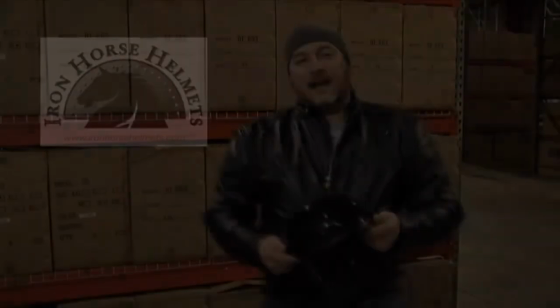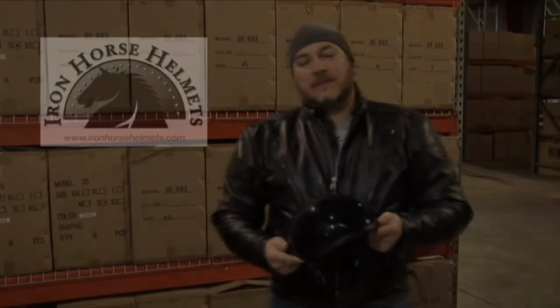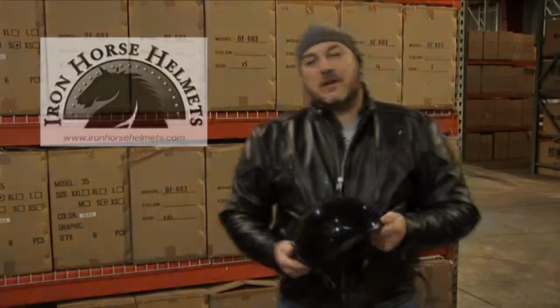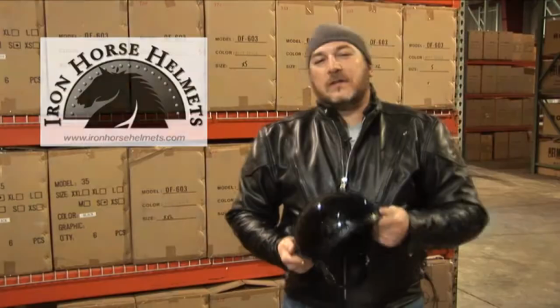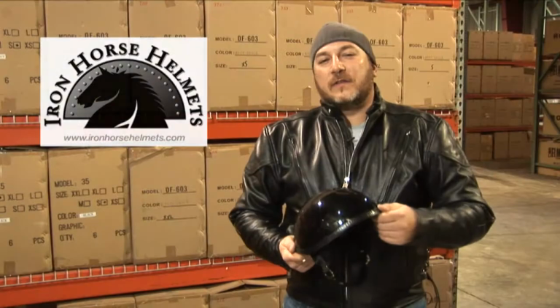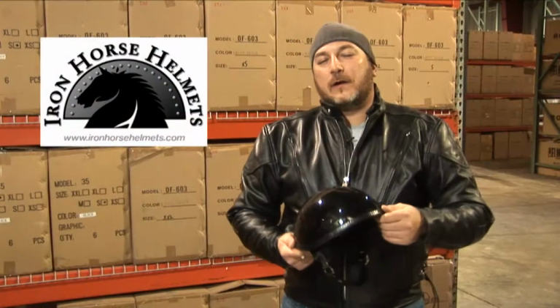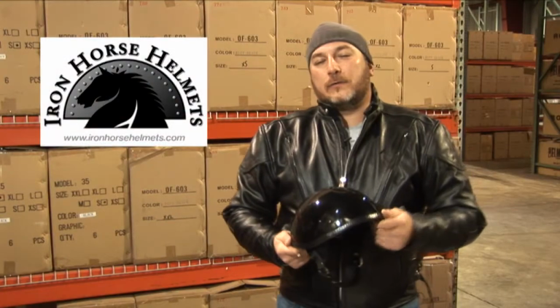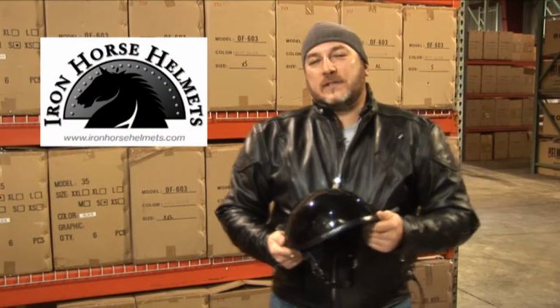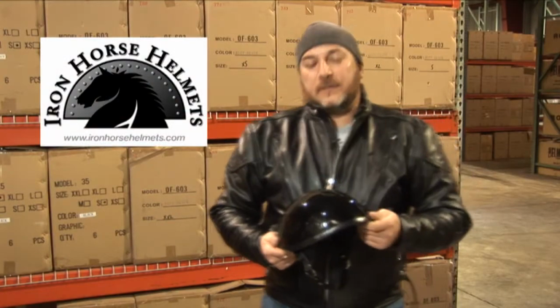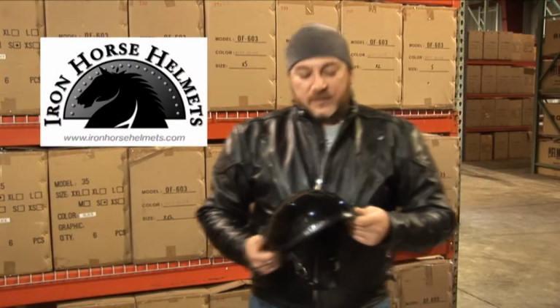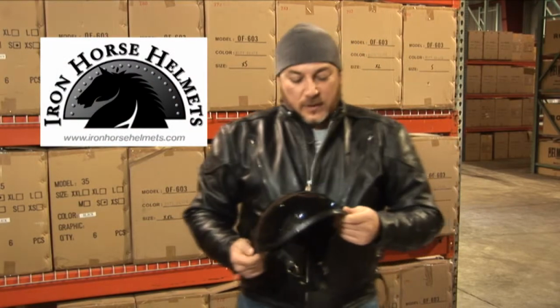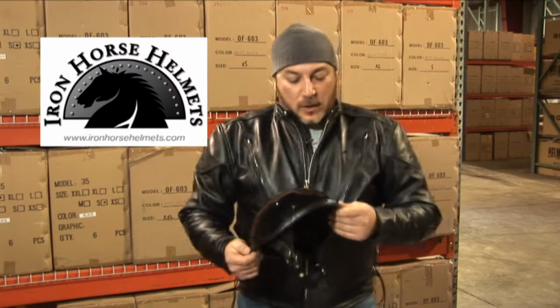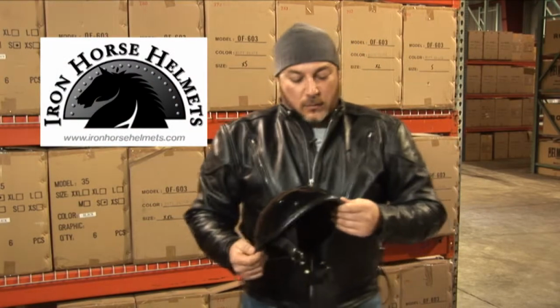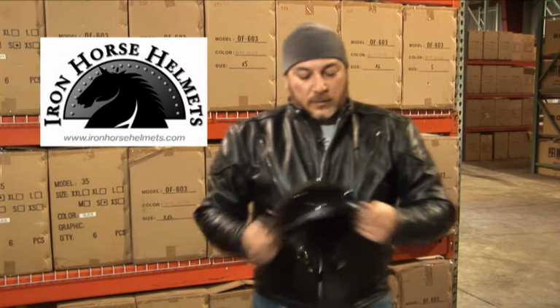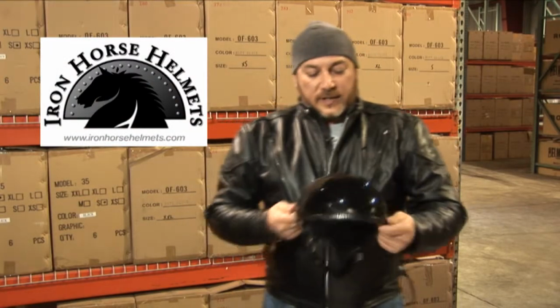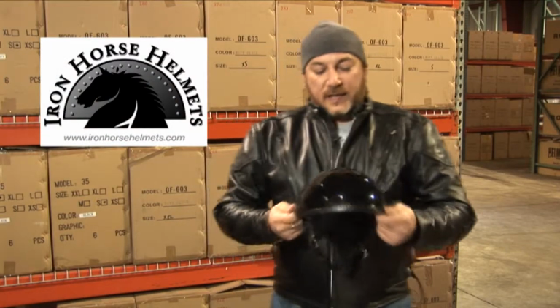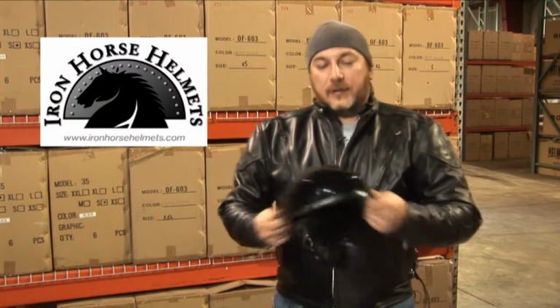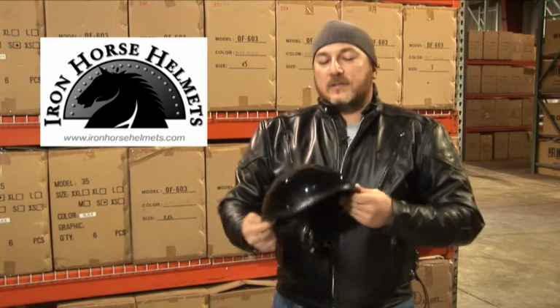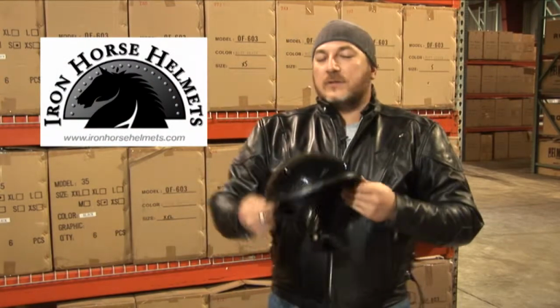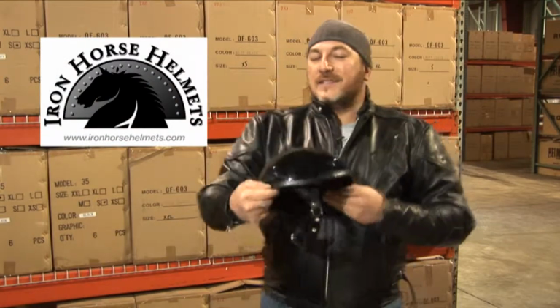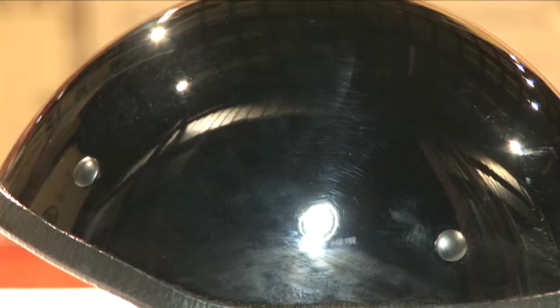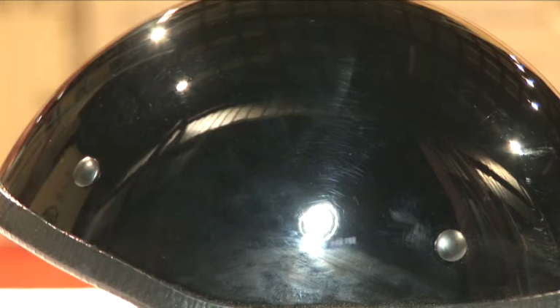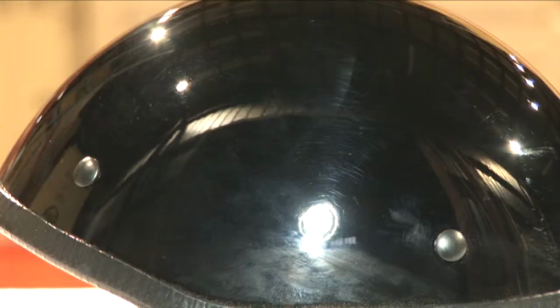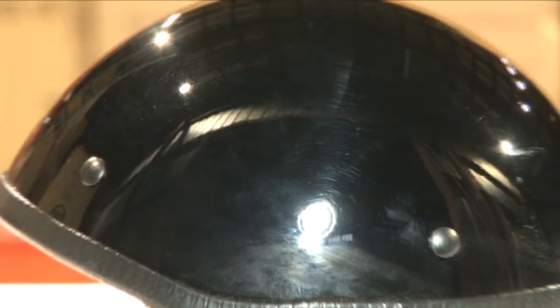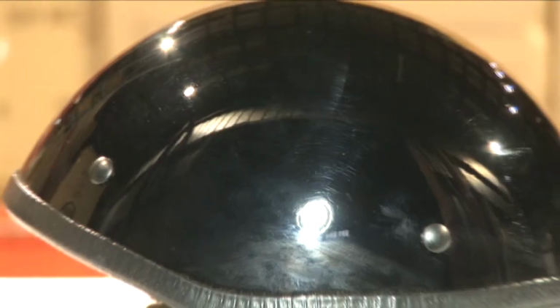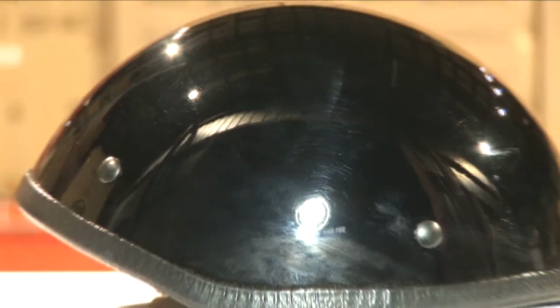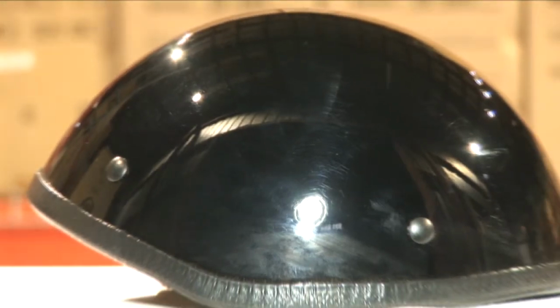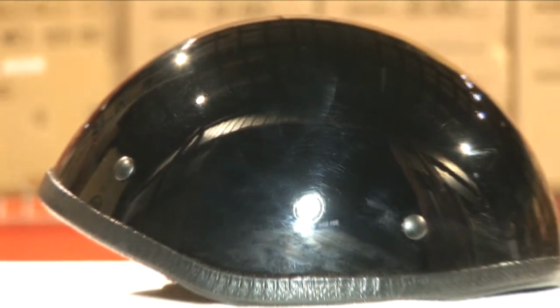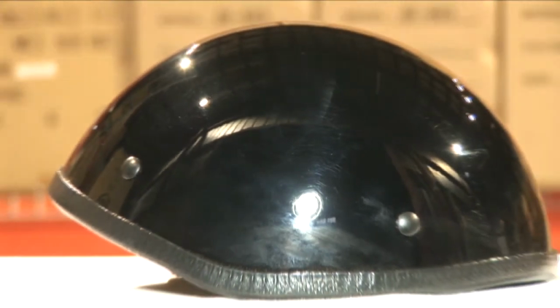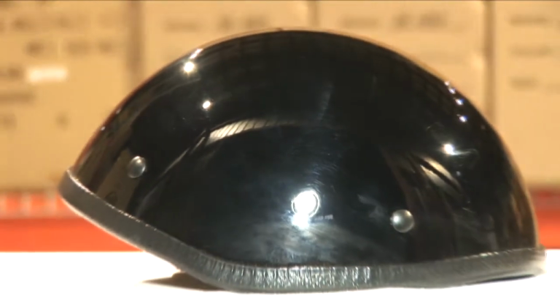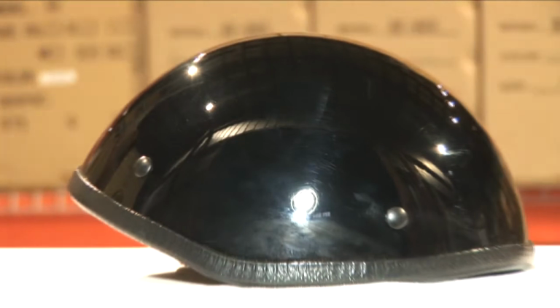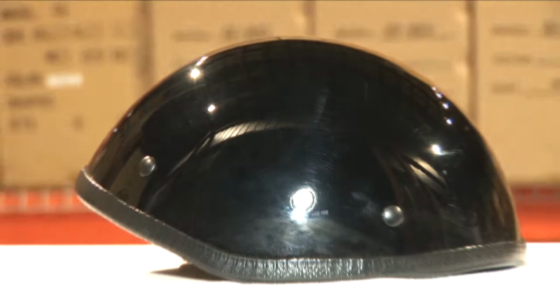Hi, I'm Tony with Iron Horse Helmets. What we're looking at here is our Dante Novelty Motorcycle Helmet.